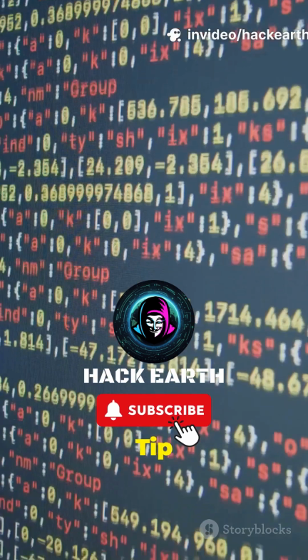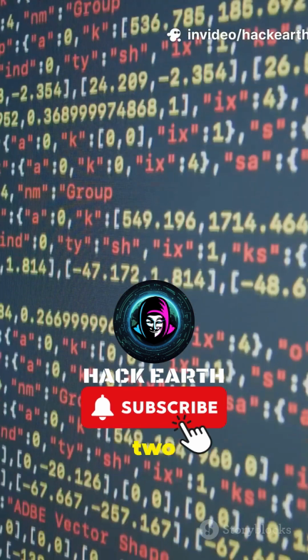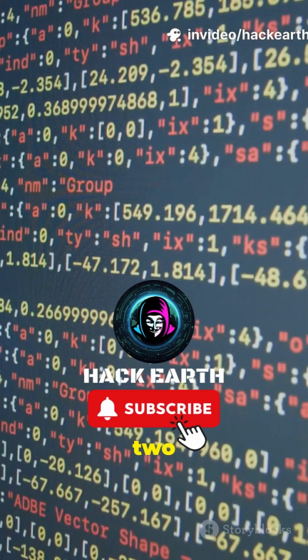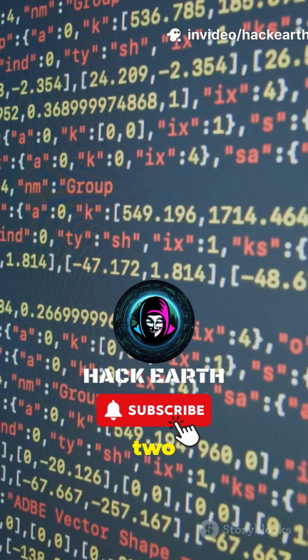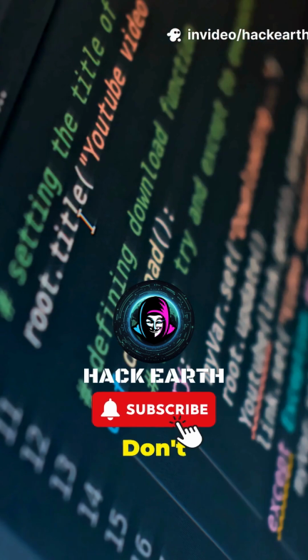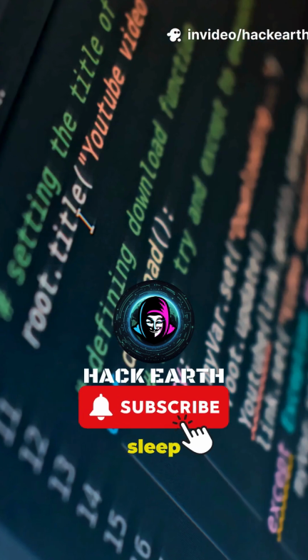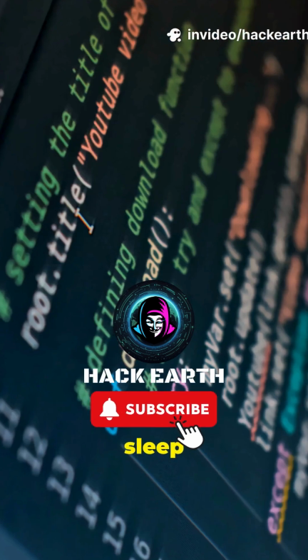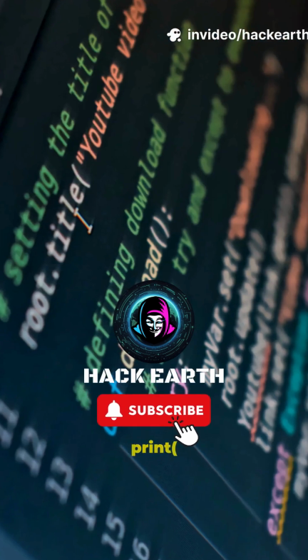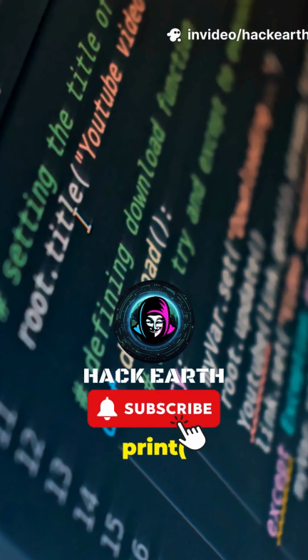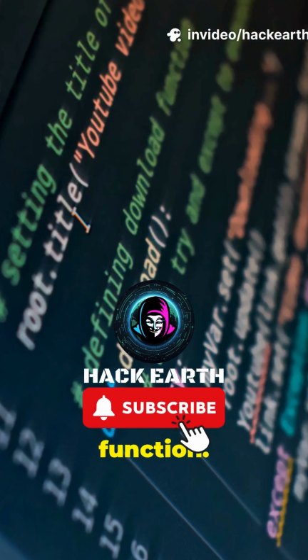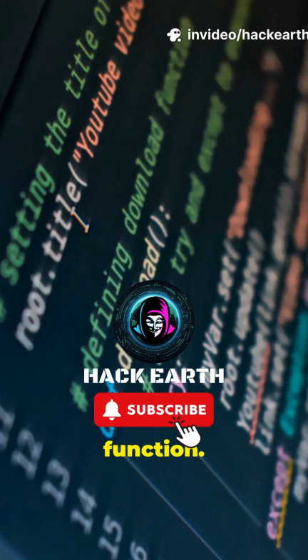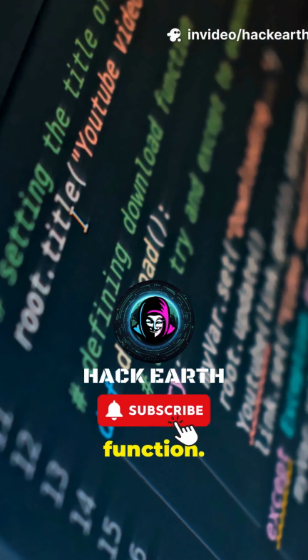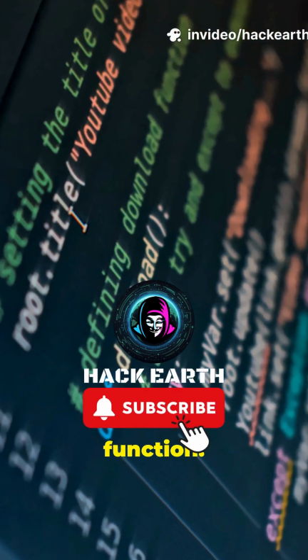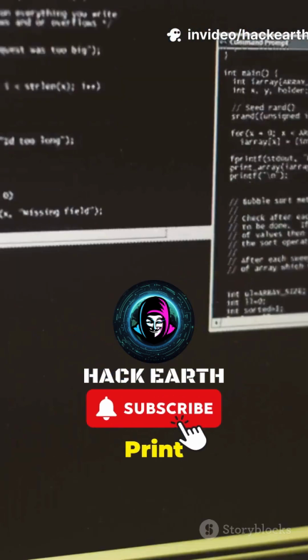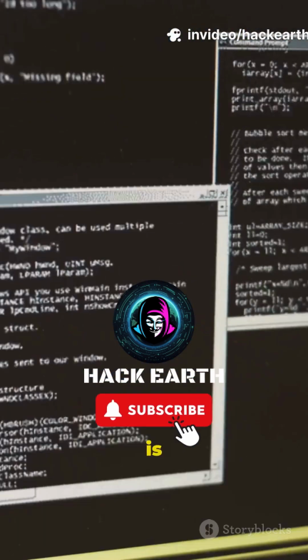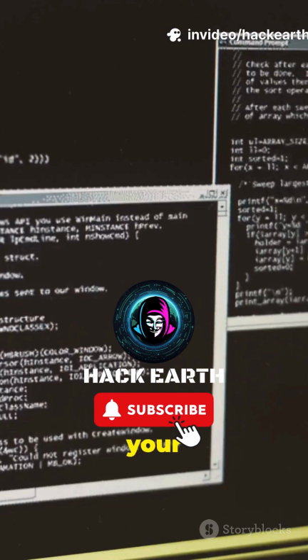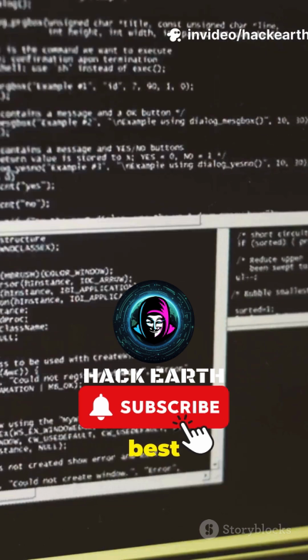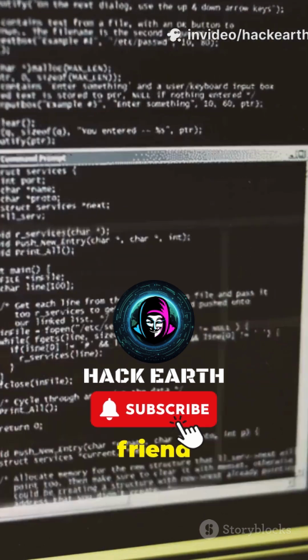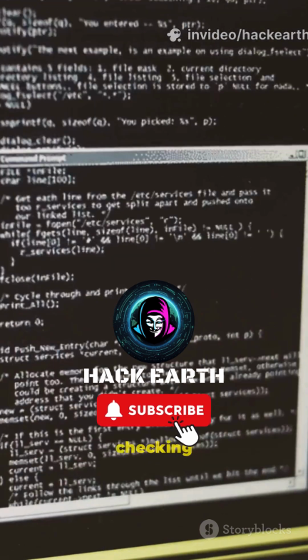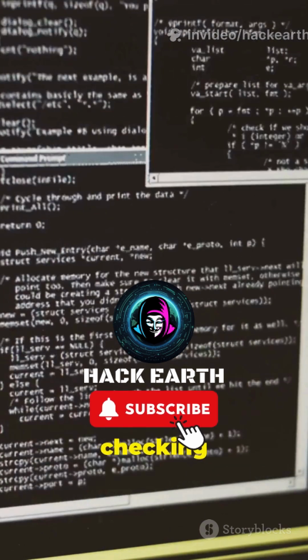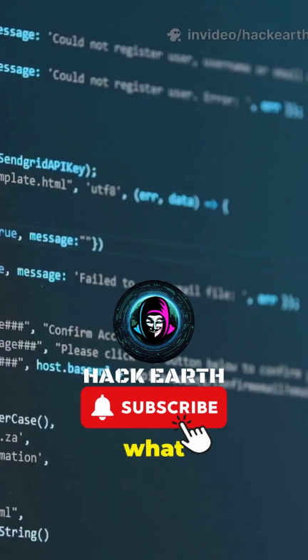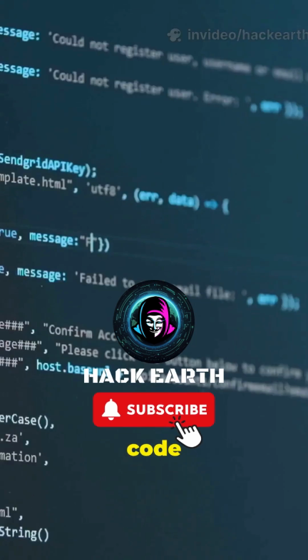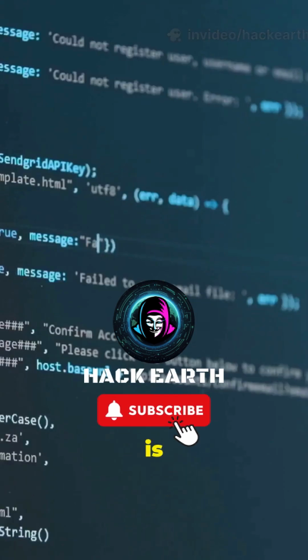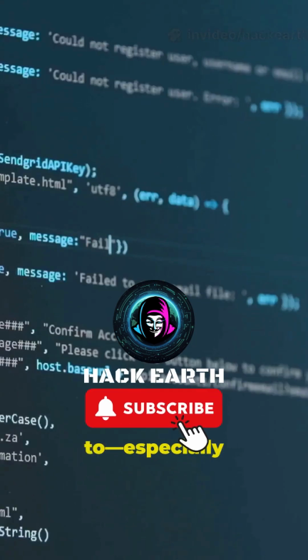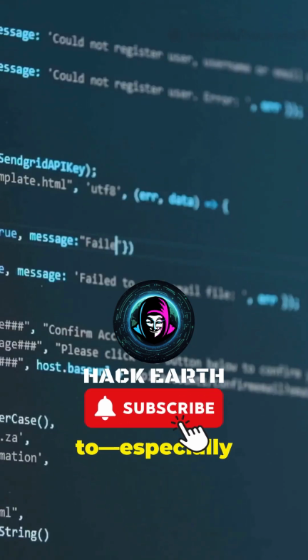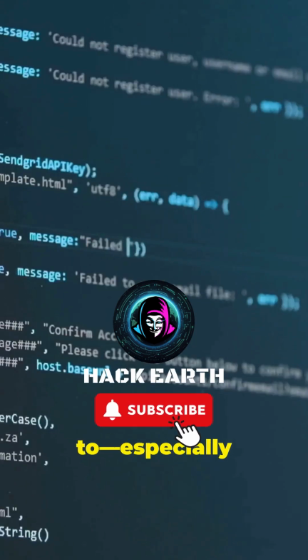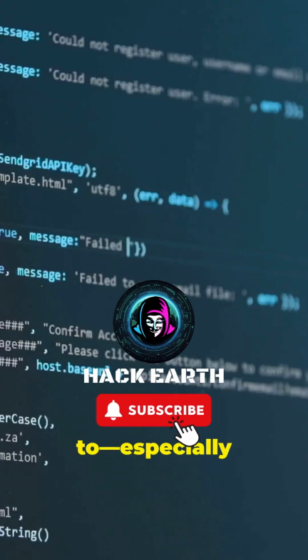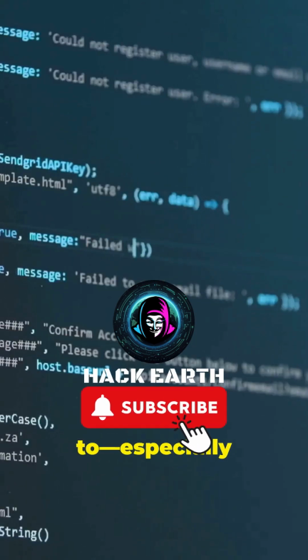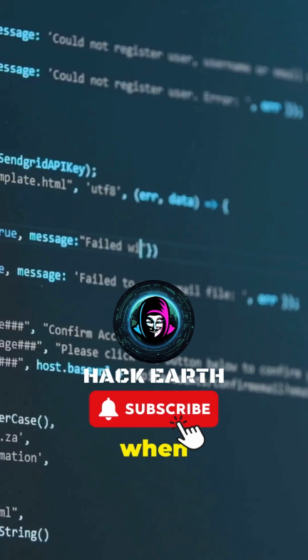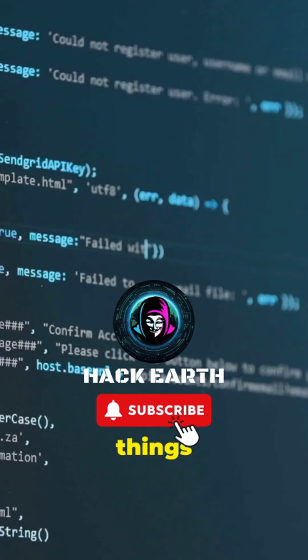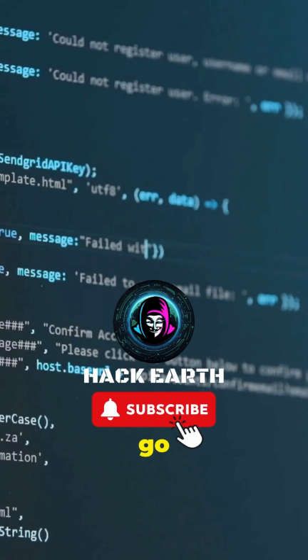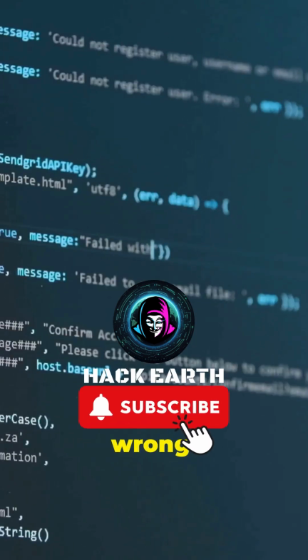Tip 2: don't sleep on the print function. Print is your best friend for checking what your code is up to, especially when things go wrong.